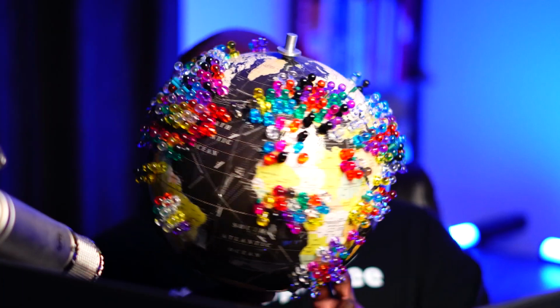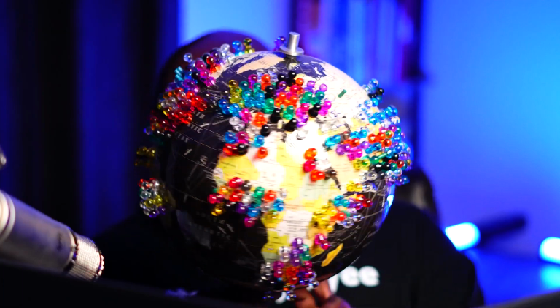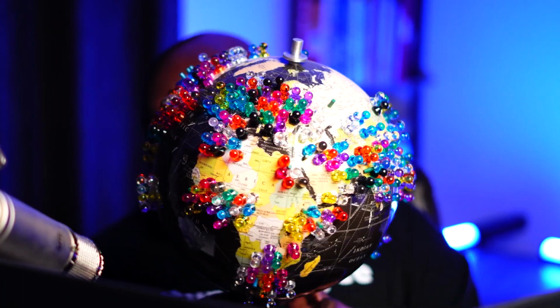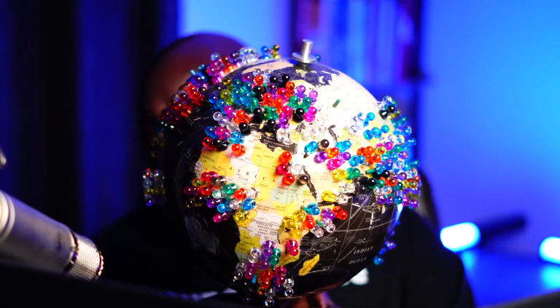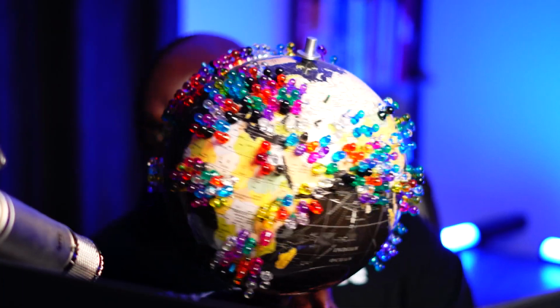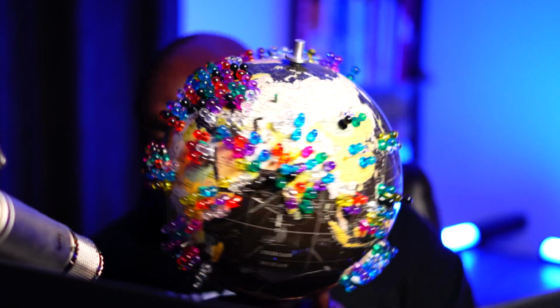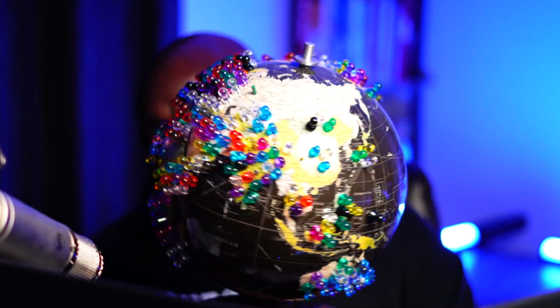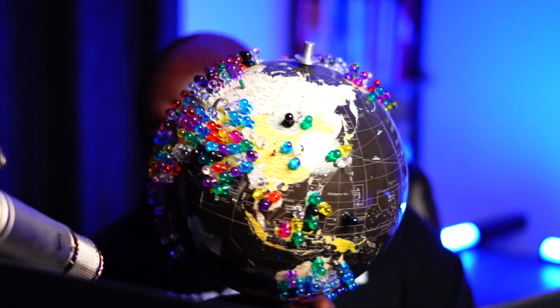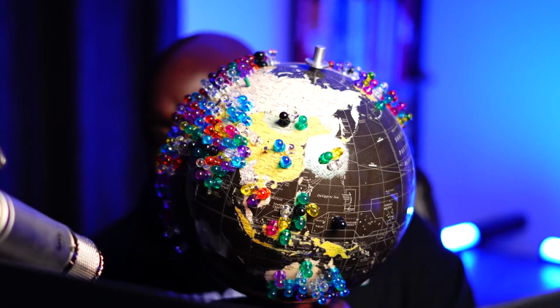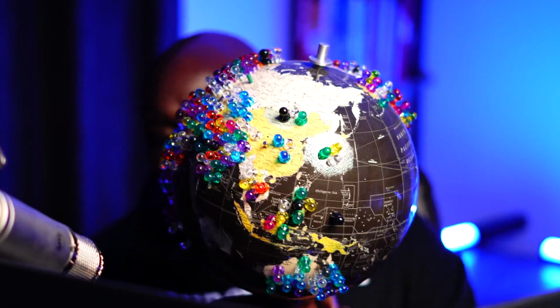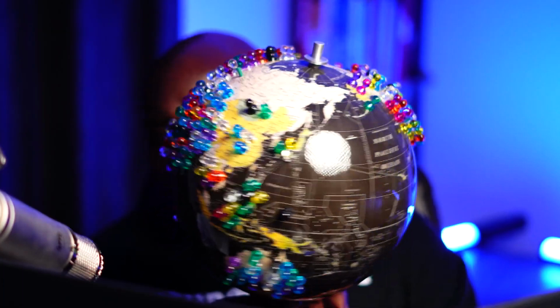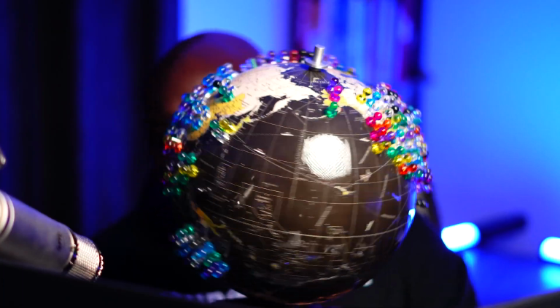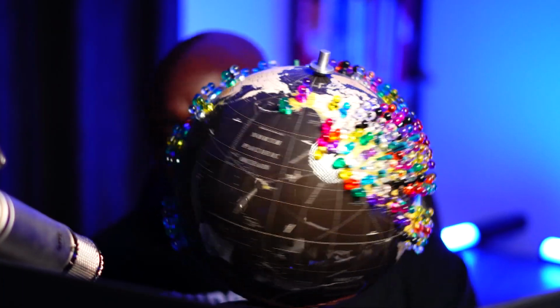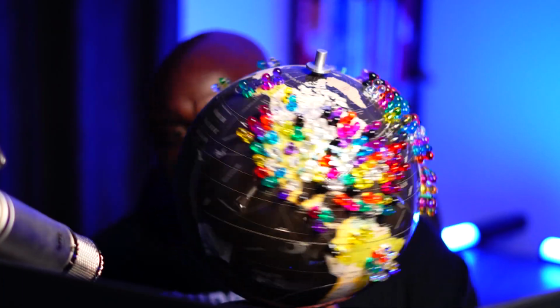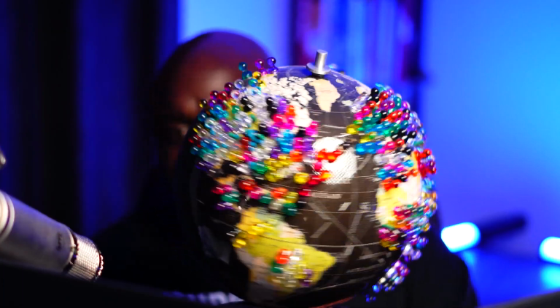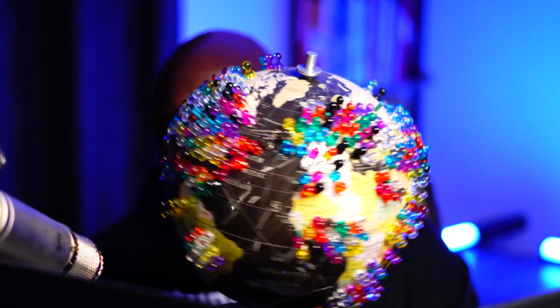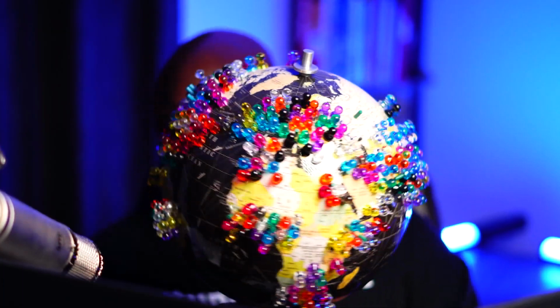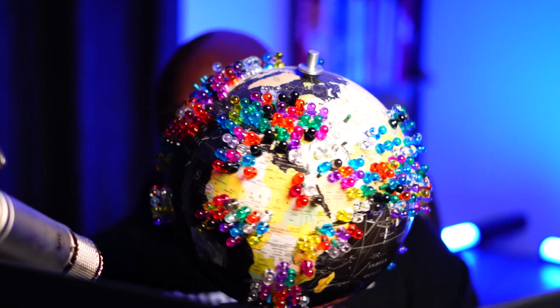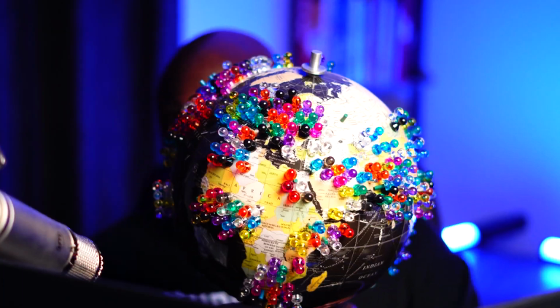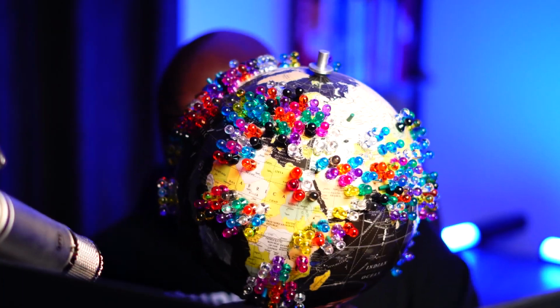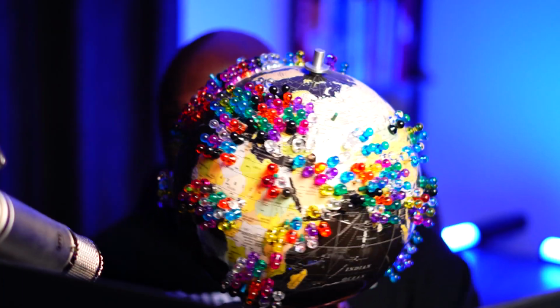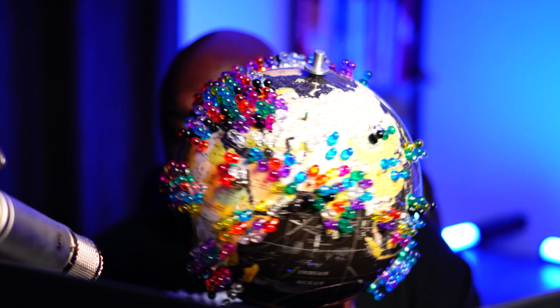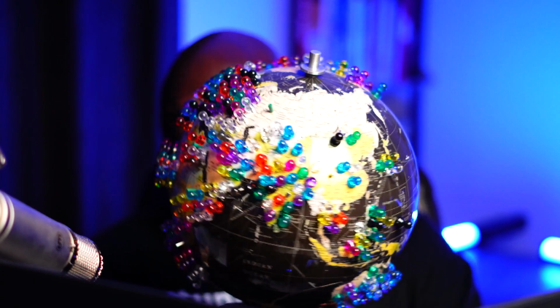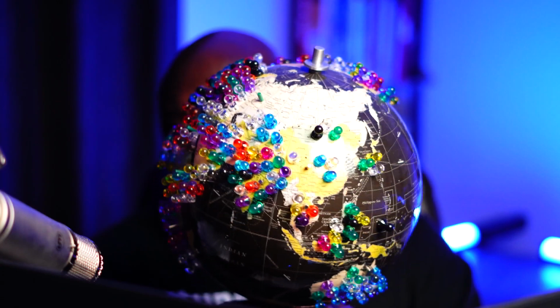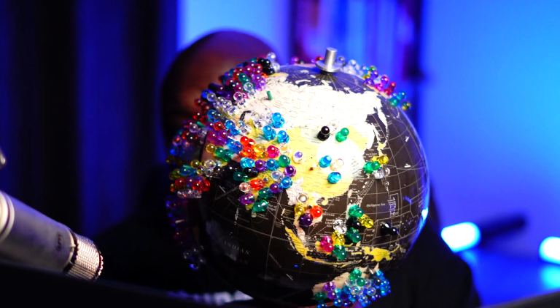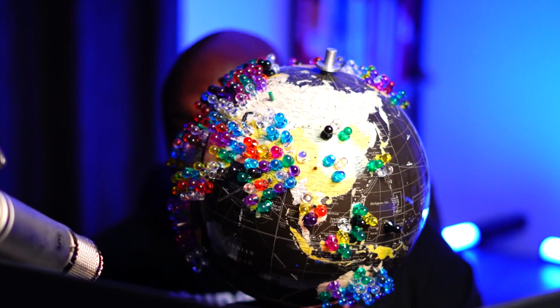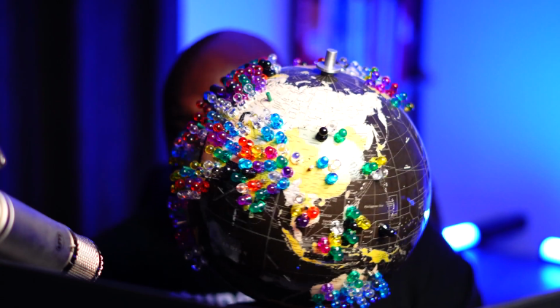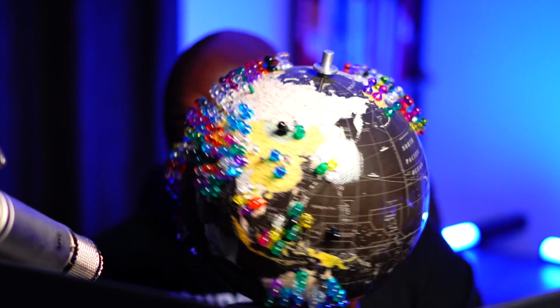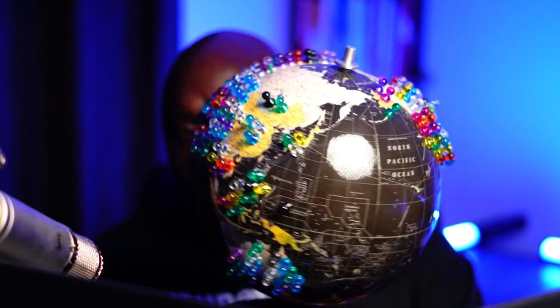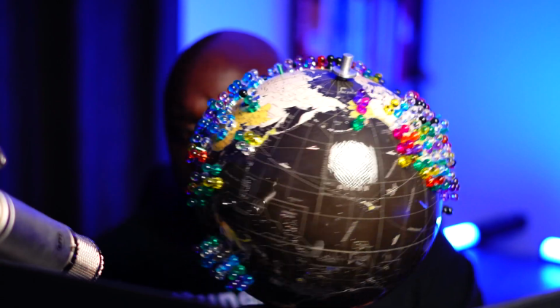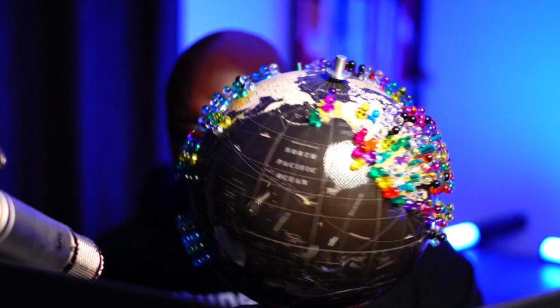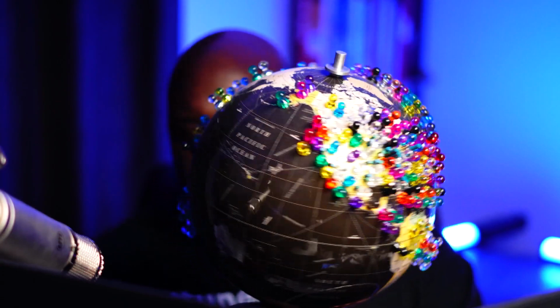And if you want to be added to the globe, comment down below with your city, state, zip code, province, or country, and I'll get you pinned.